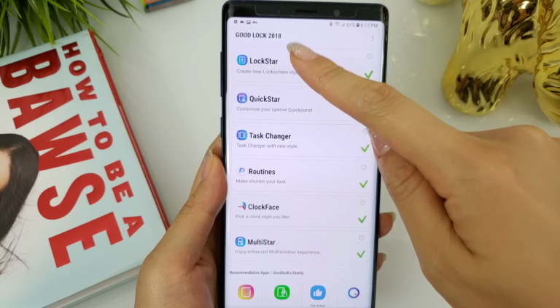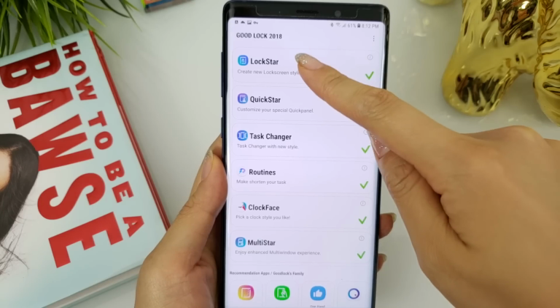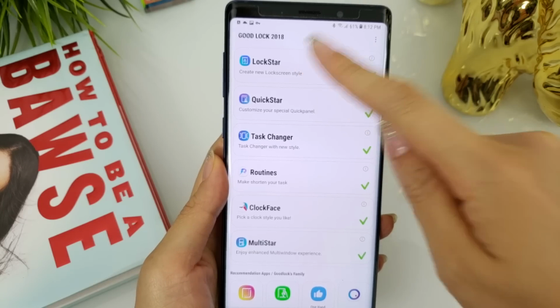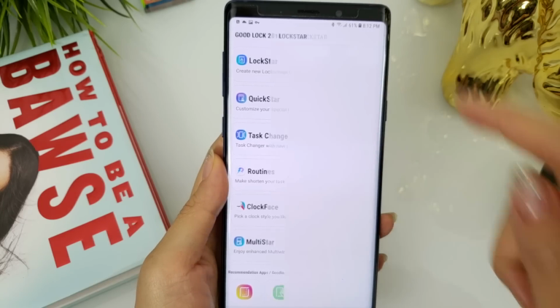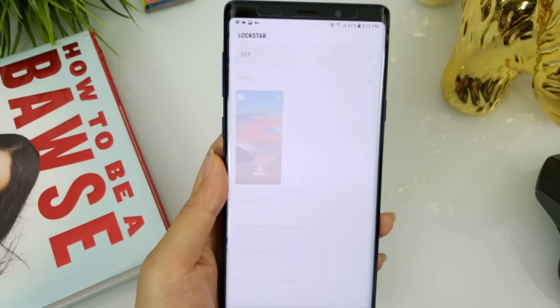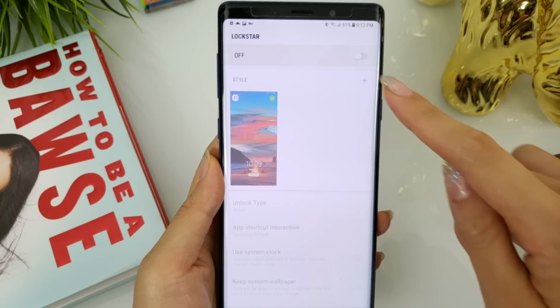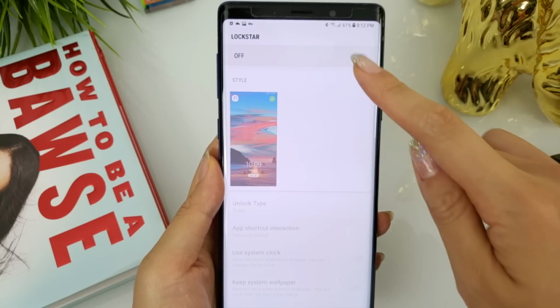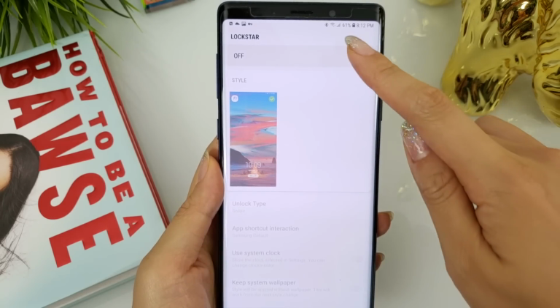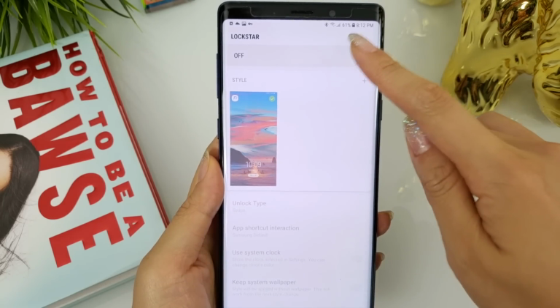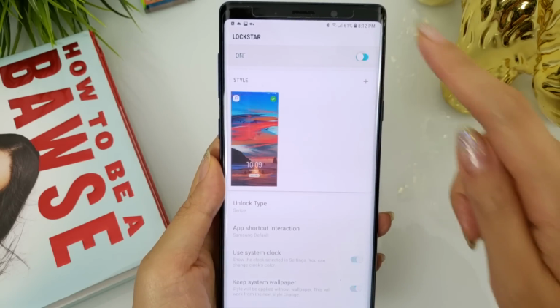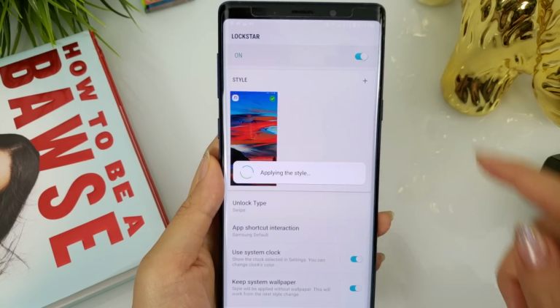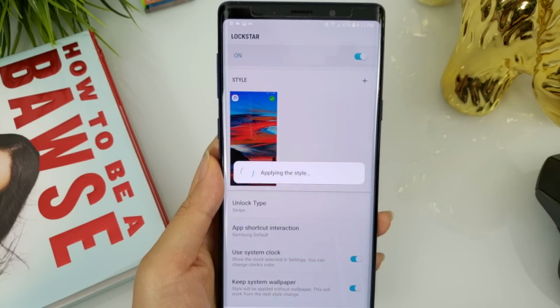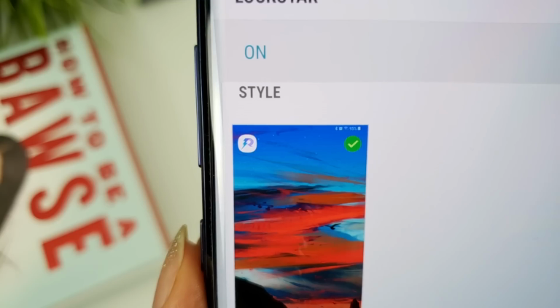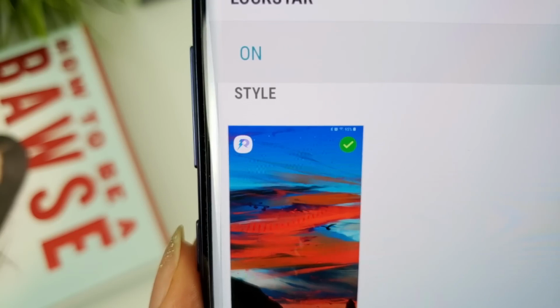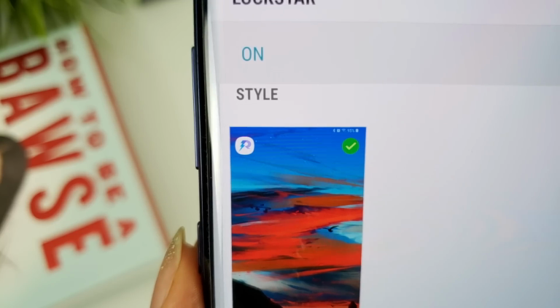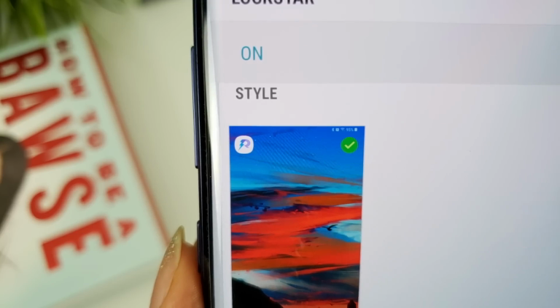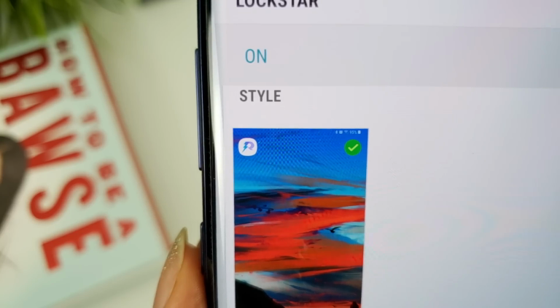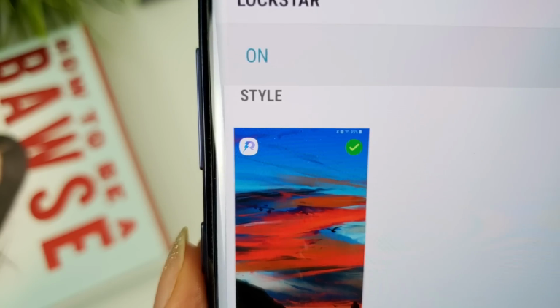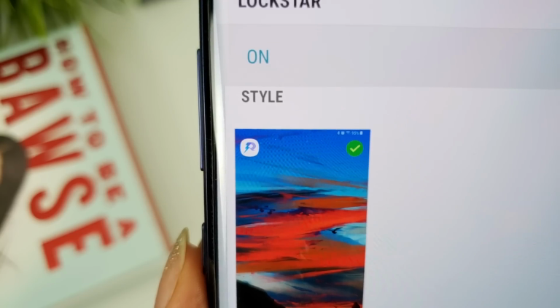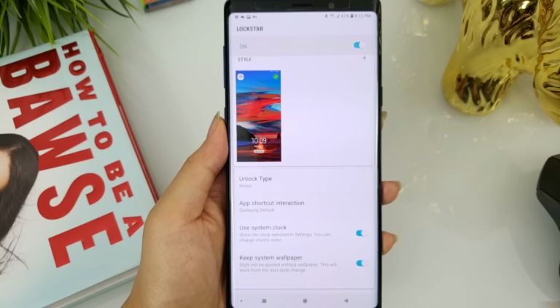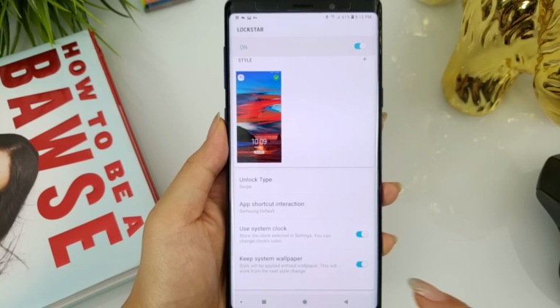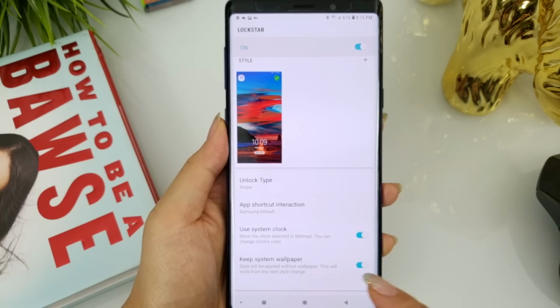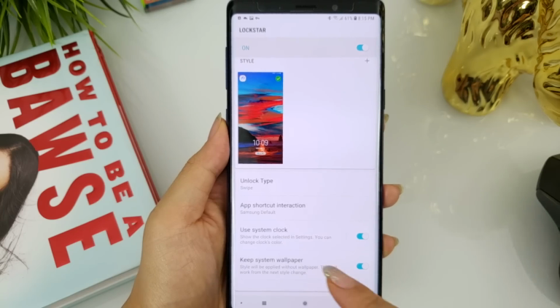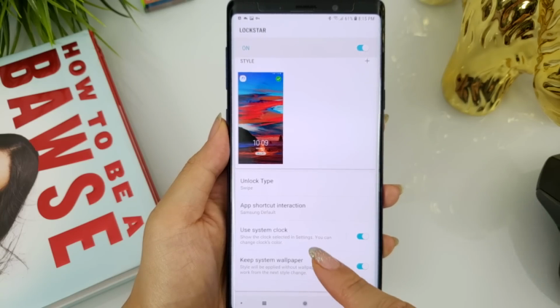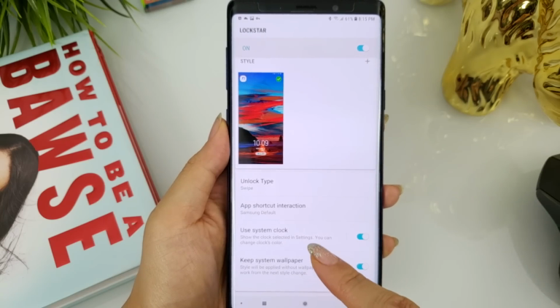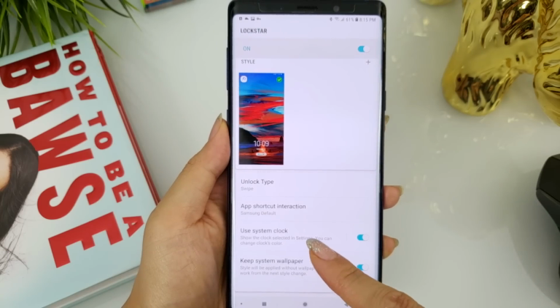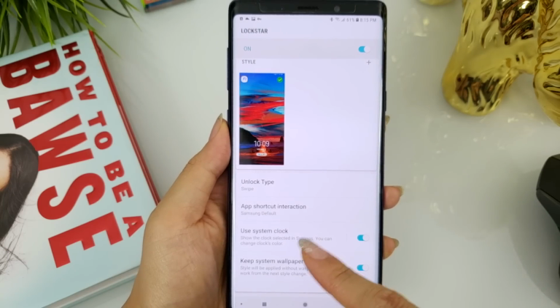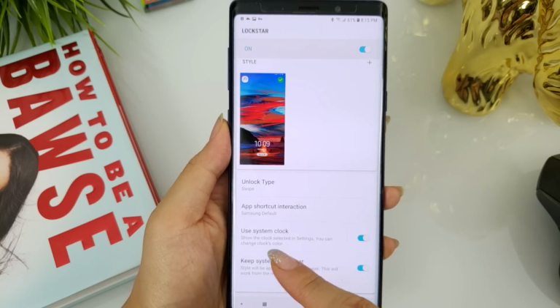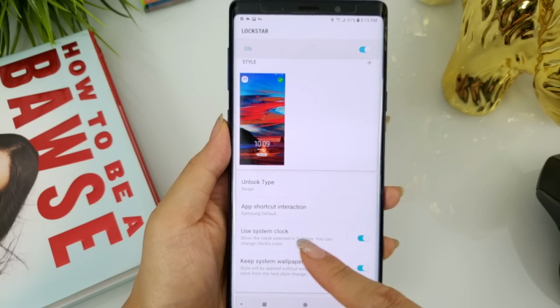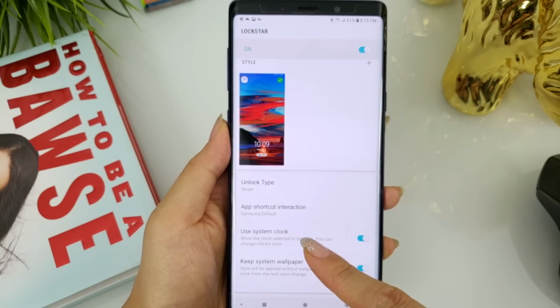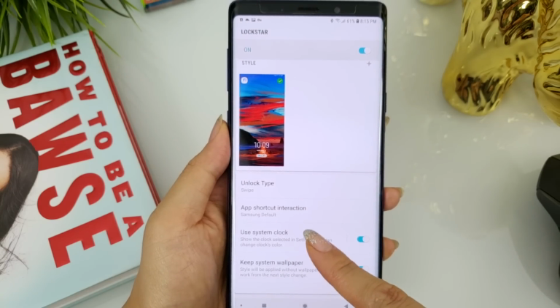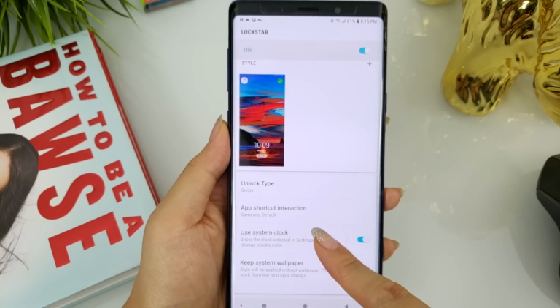And now LockStar has the ability to select styles from the Clock Faces app directly from within LockStar.